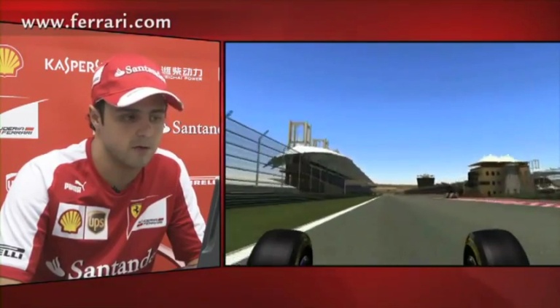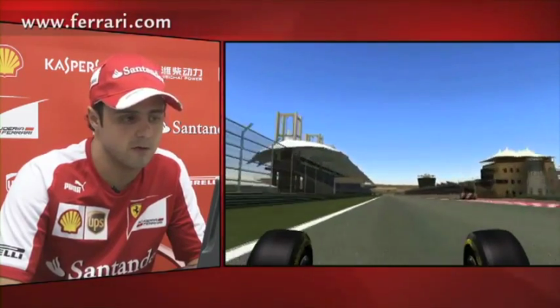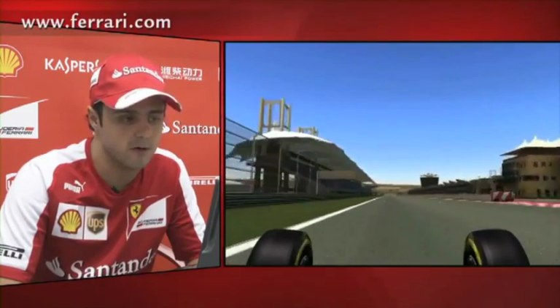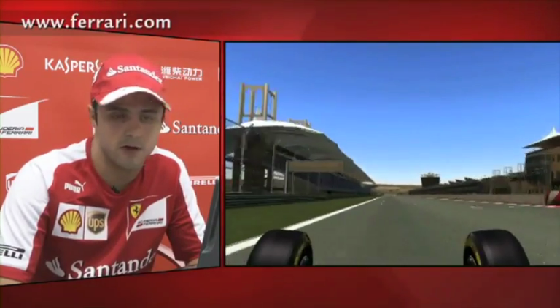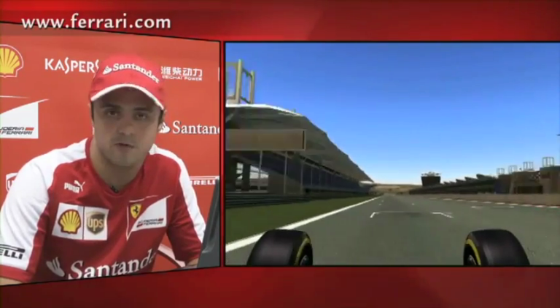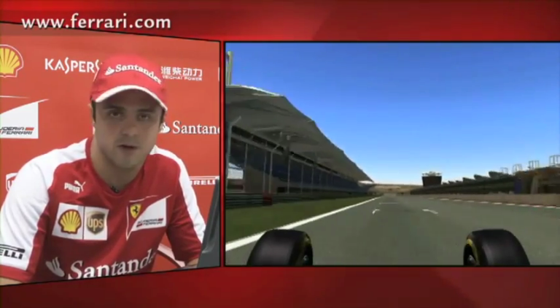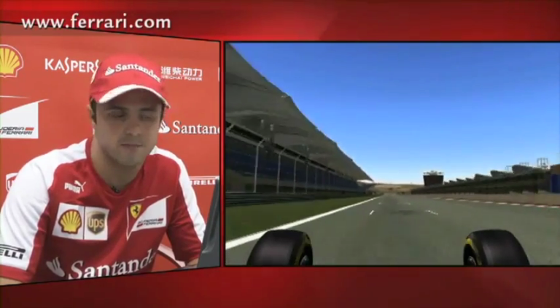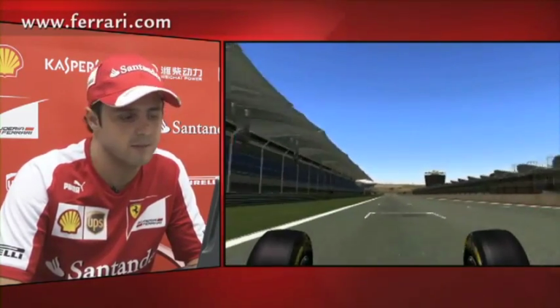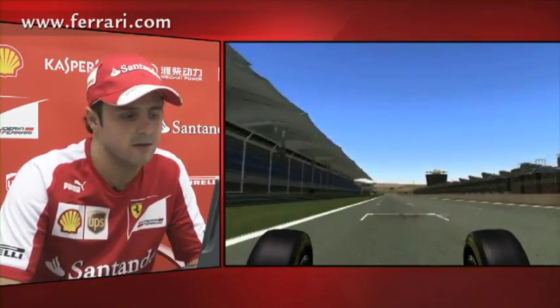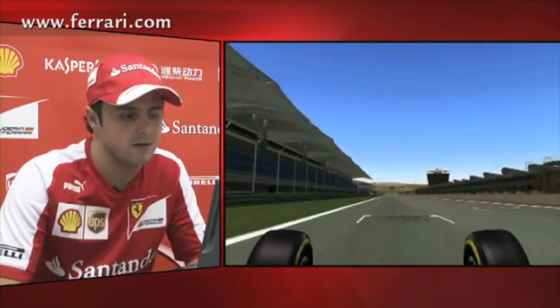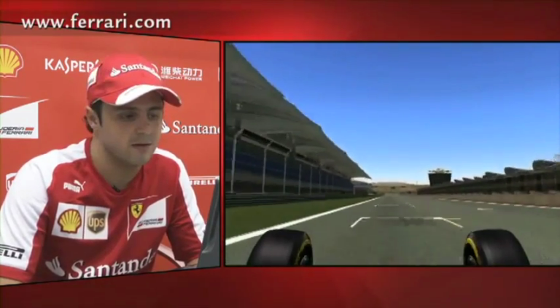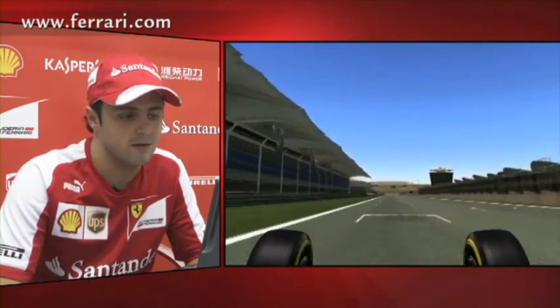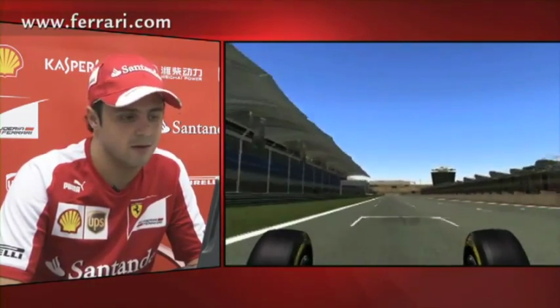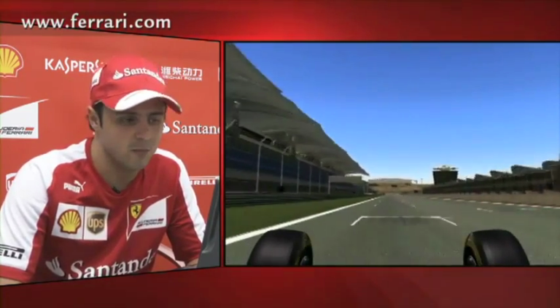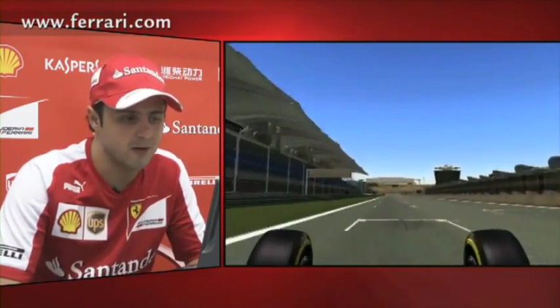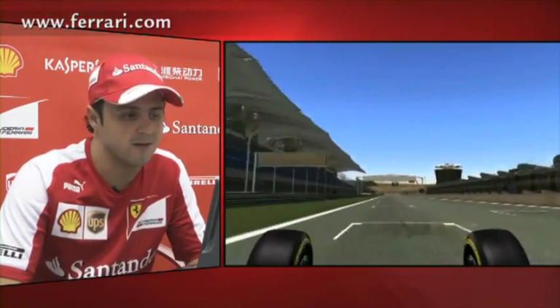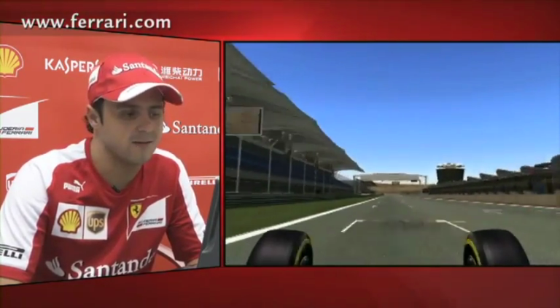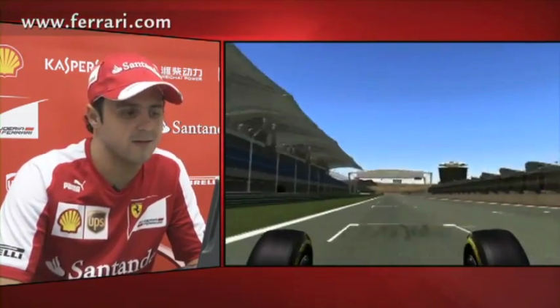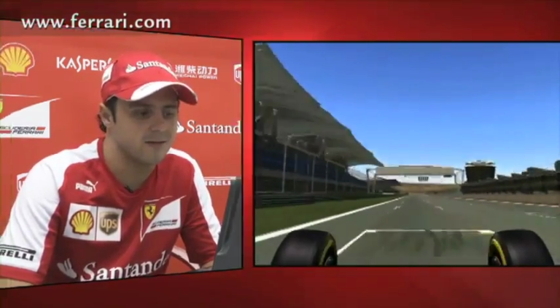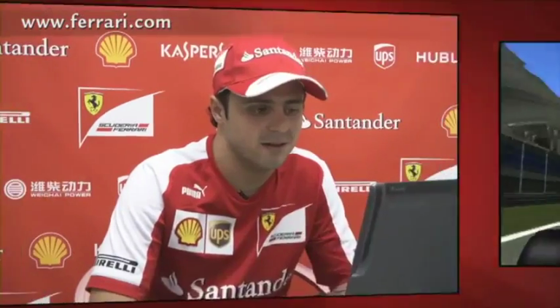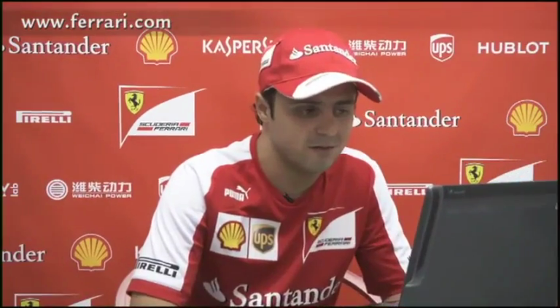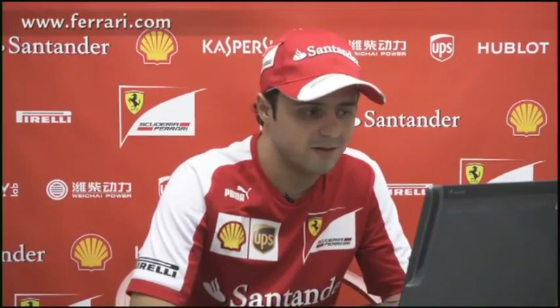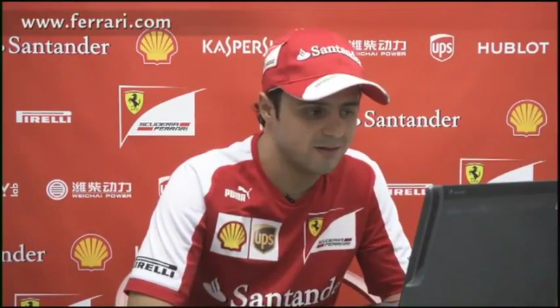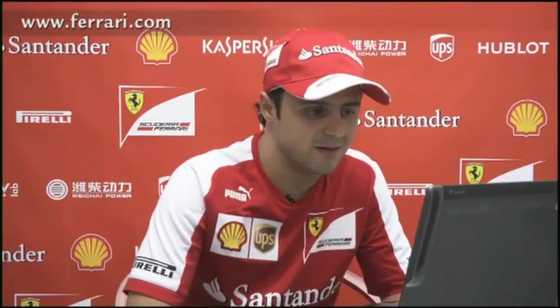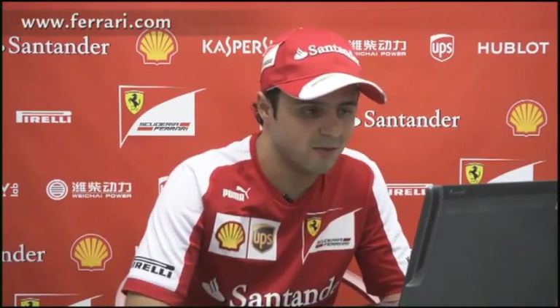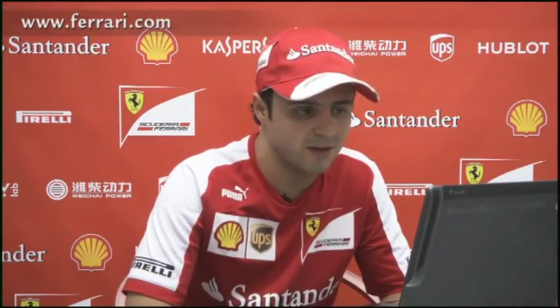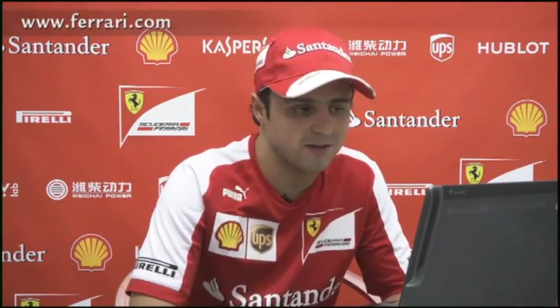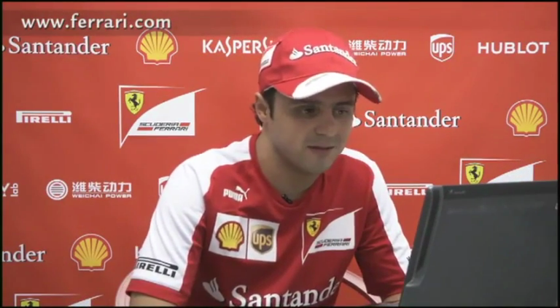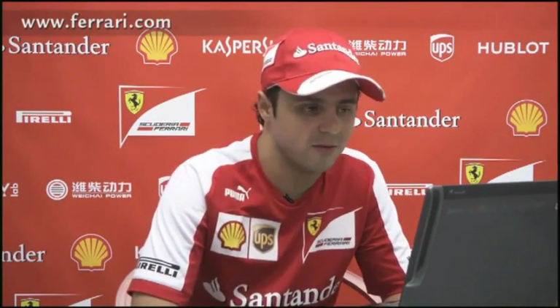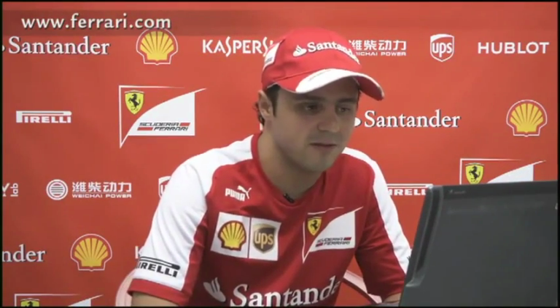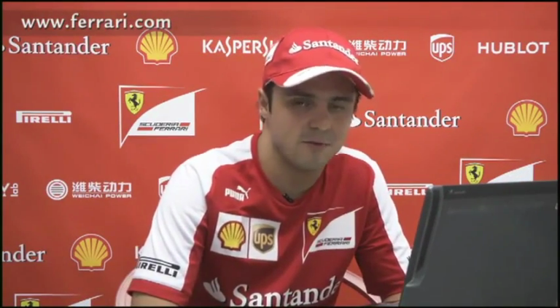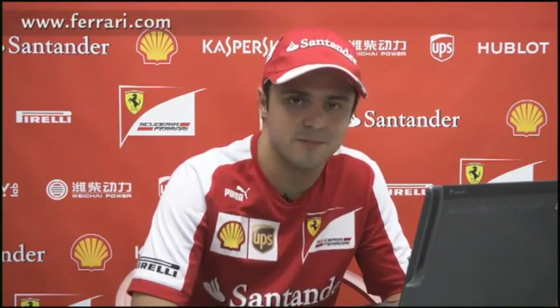And here we are going to finish our lap in Bahrain, which is a very nice track. I hope we can have a great race as well.